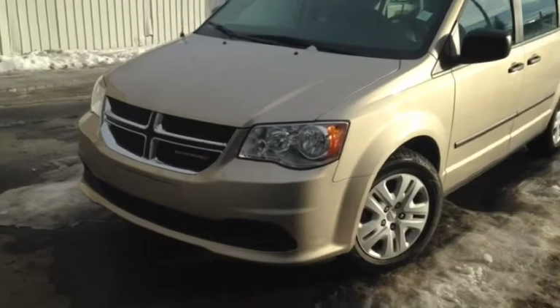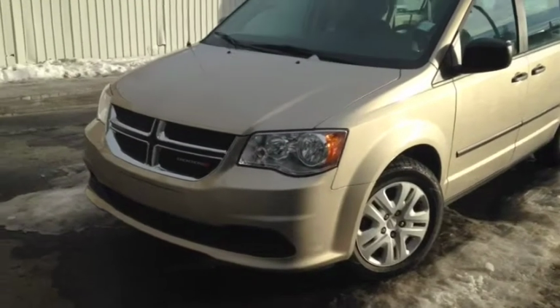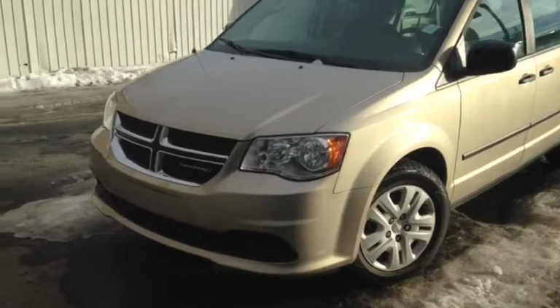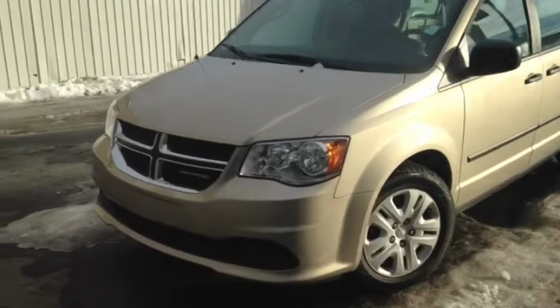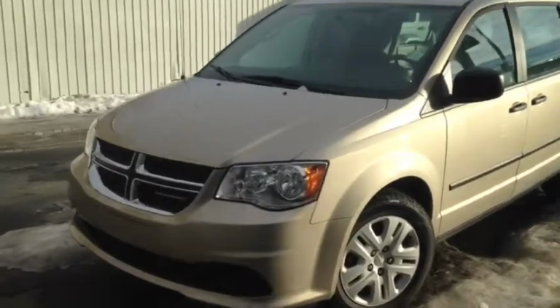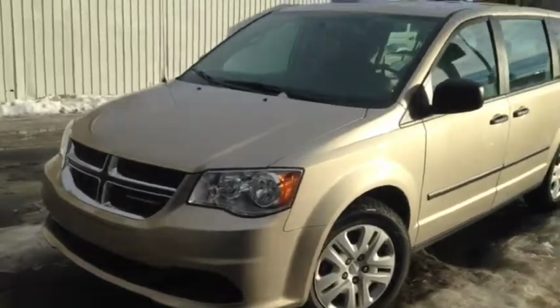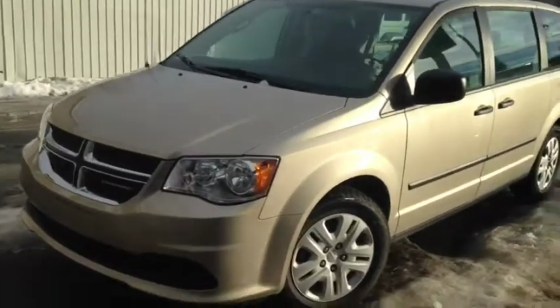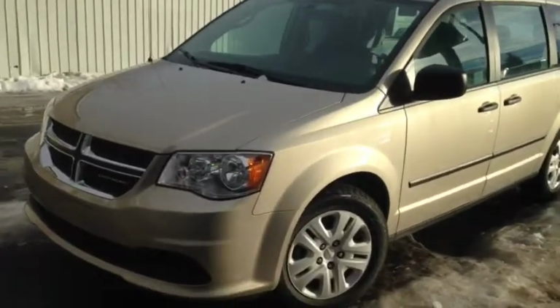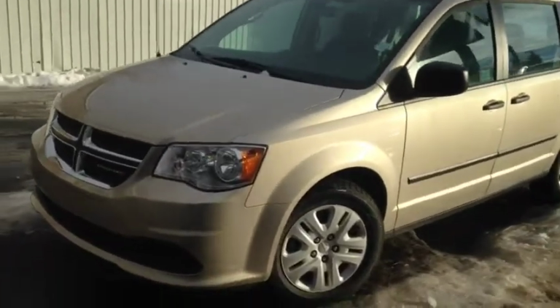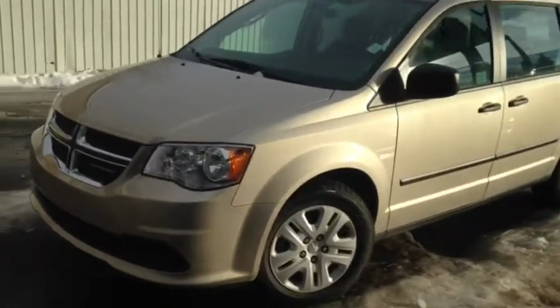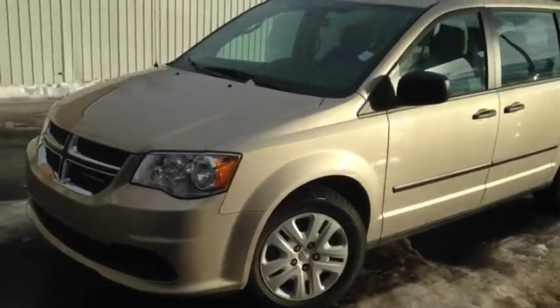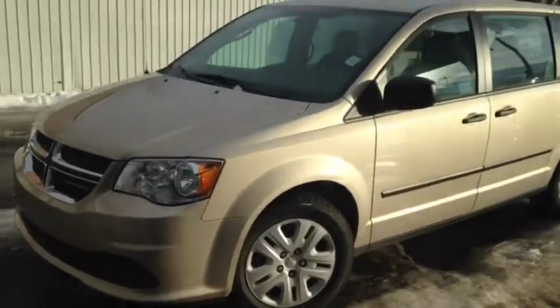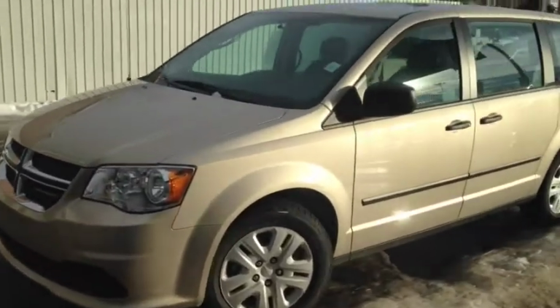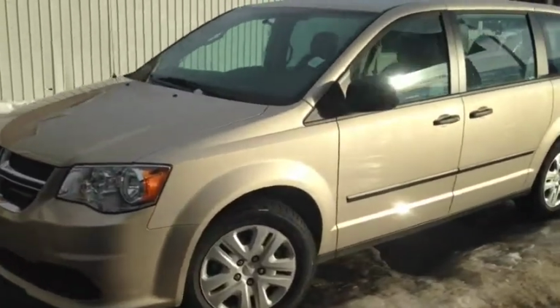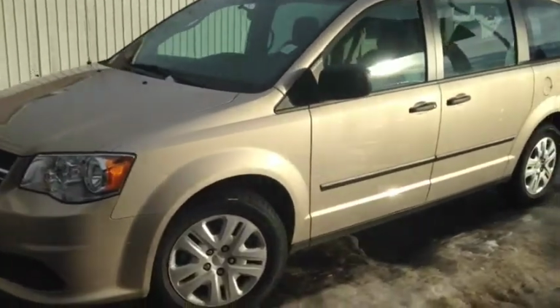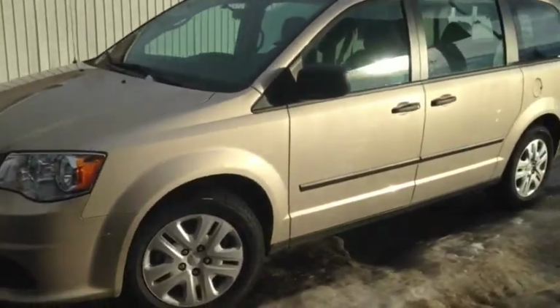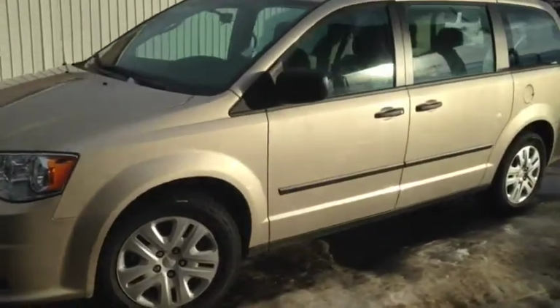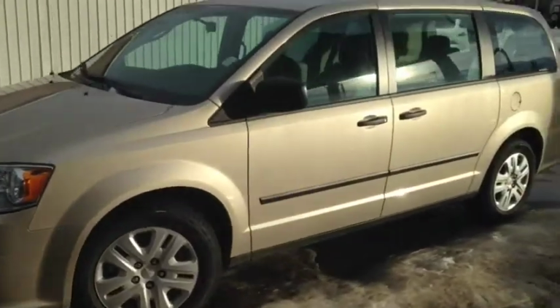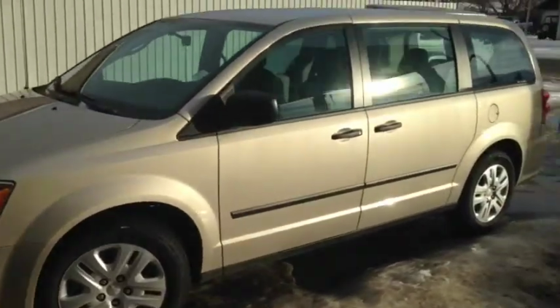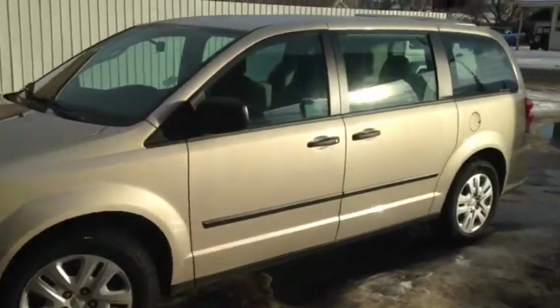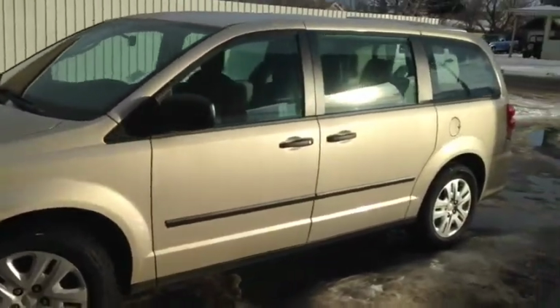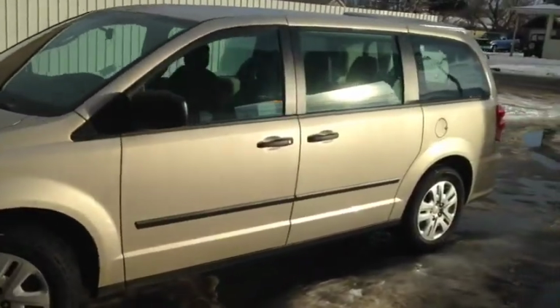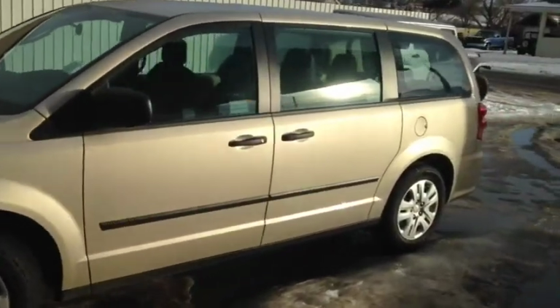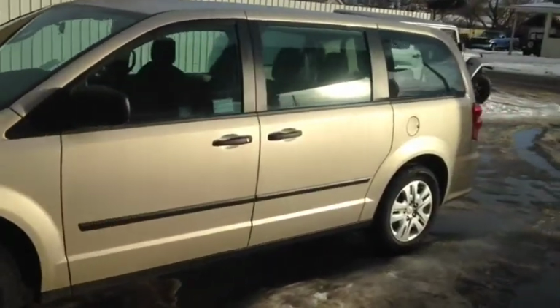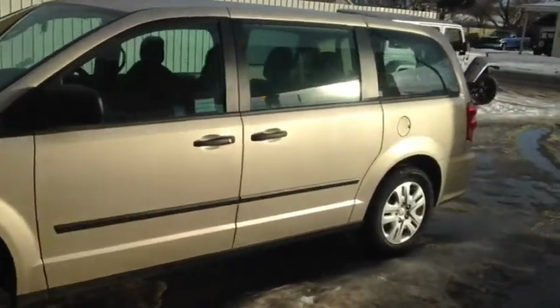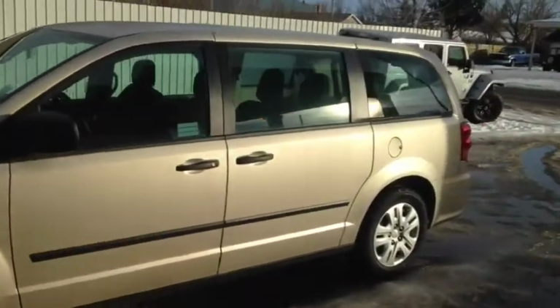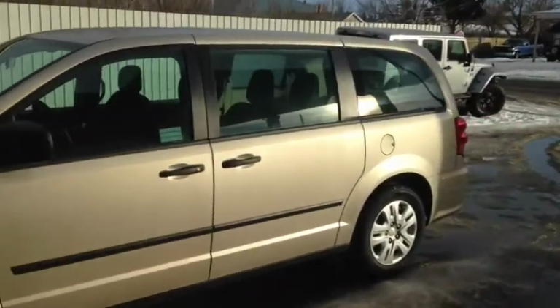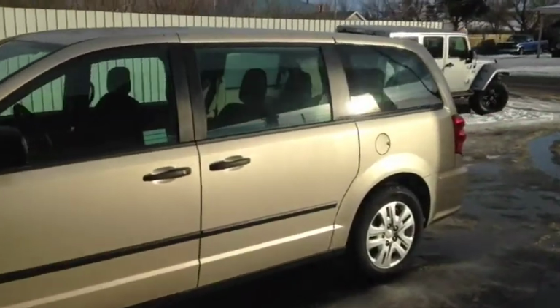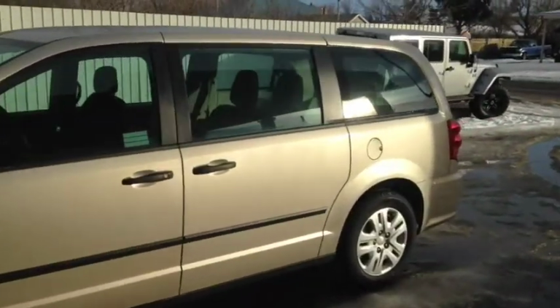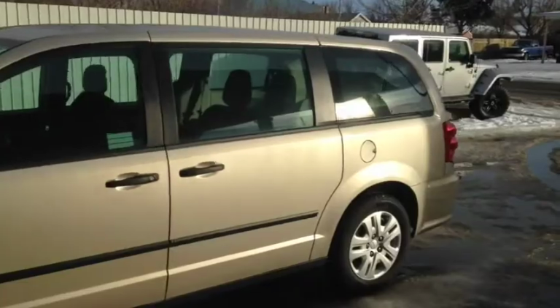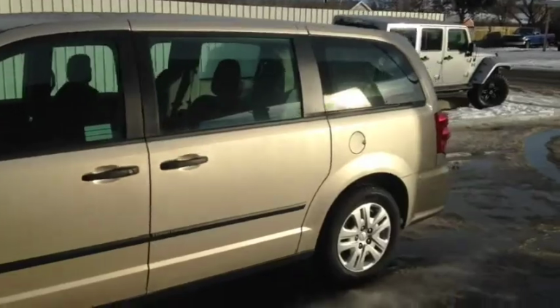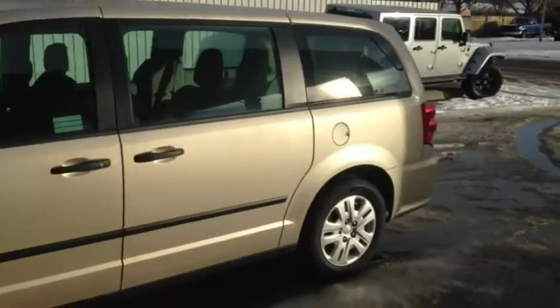Hello, today we are showing unit number 7245. This is a used 2015 Dodge Grand Caravan painted in gold.